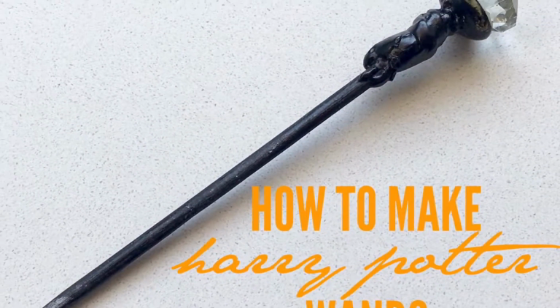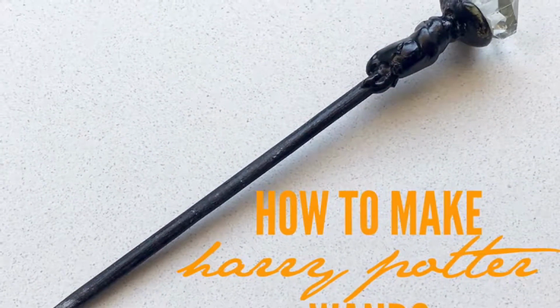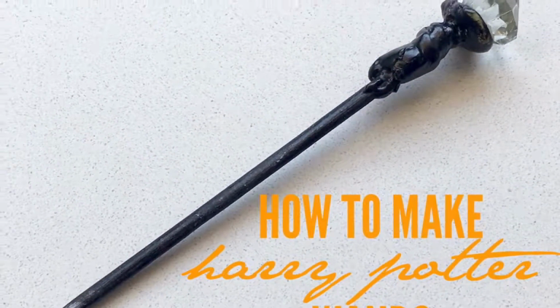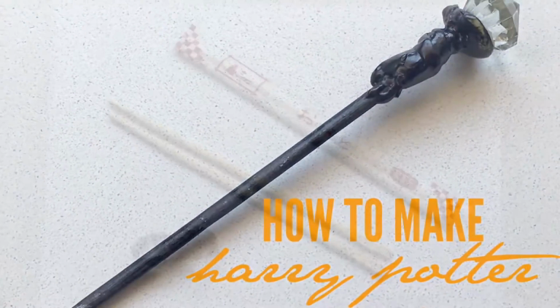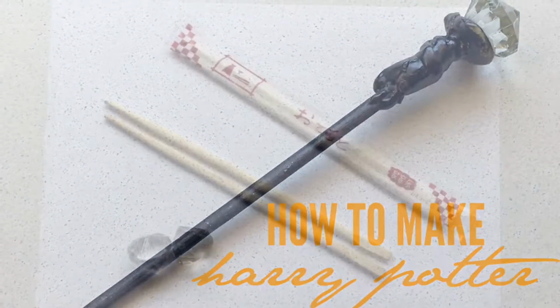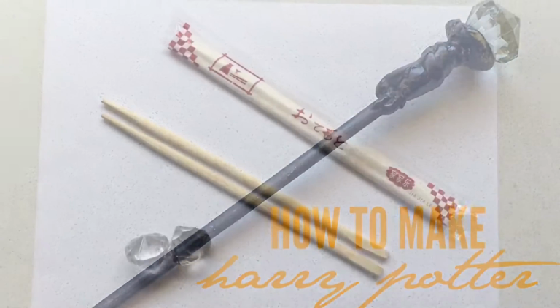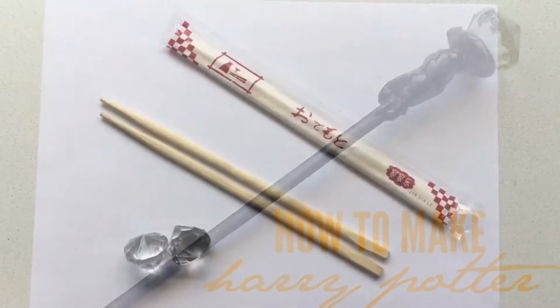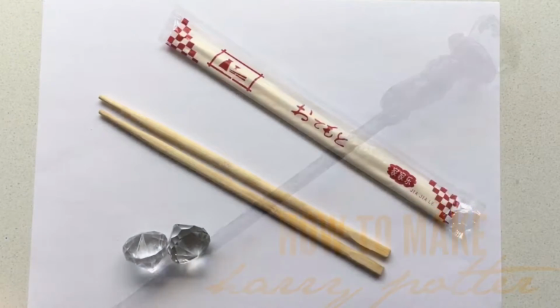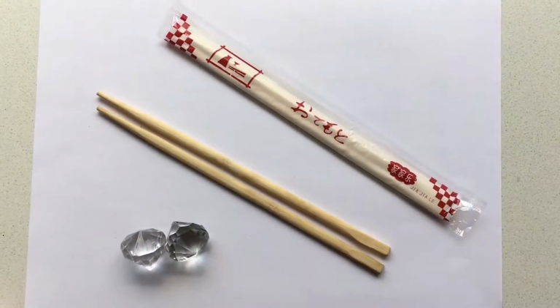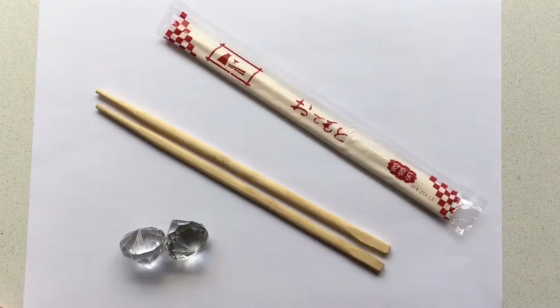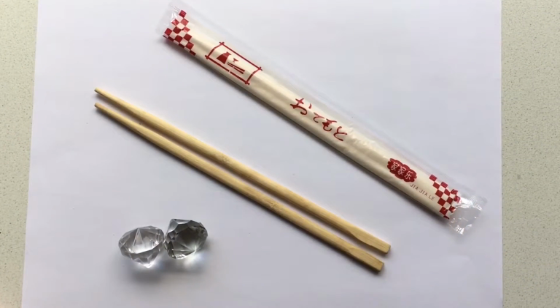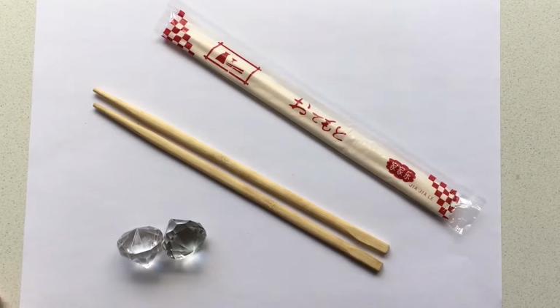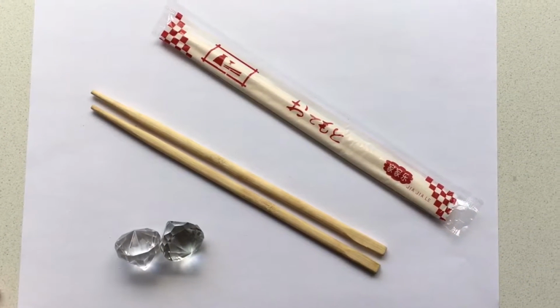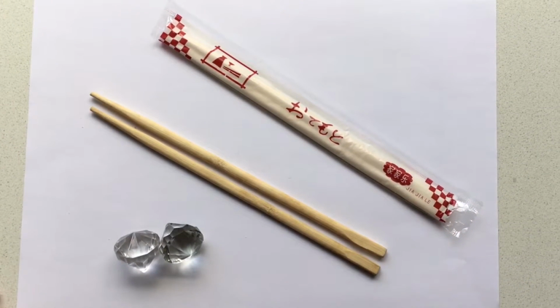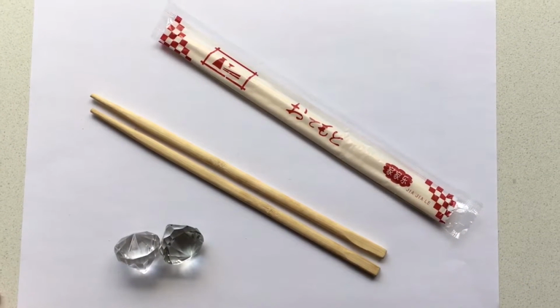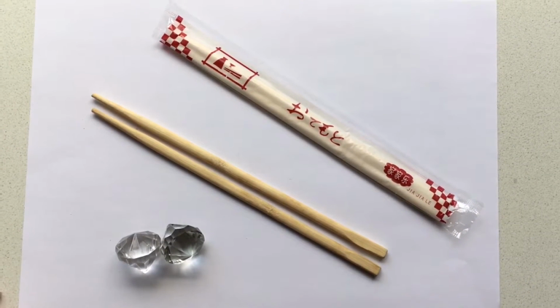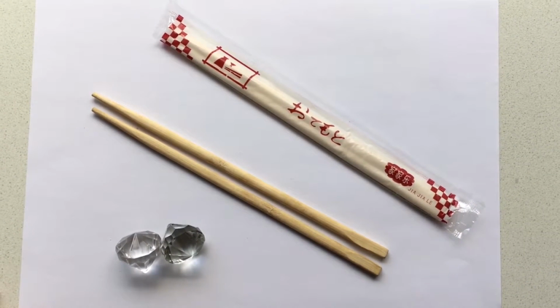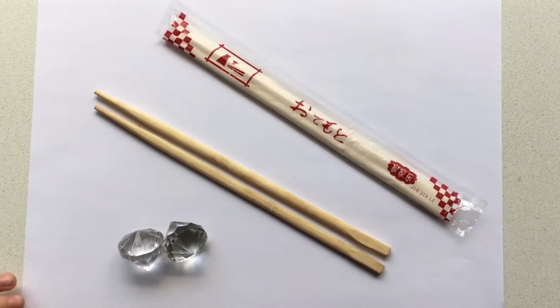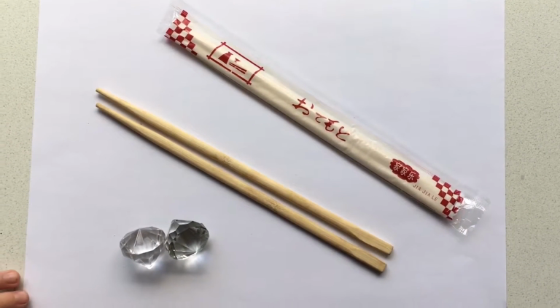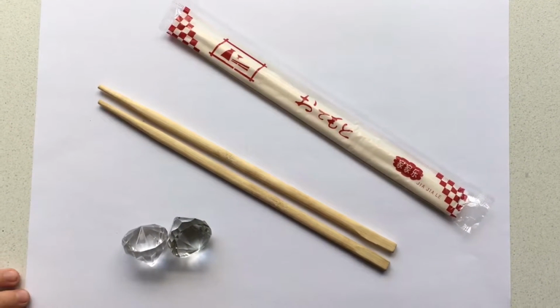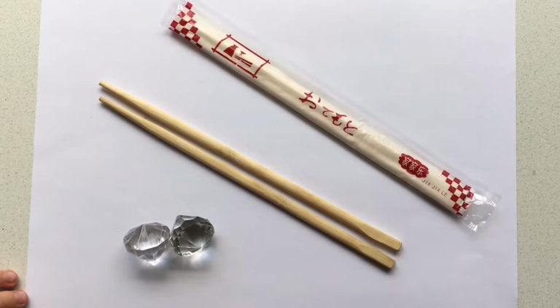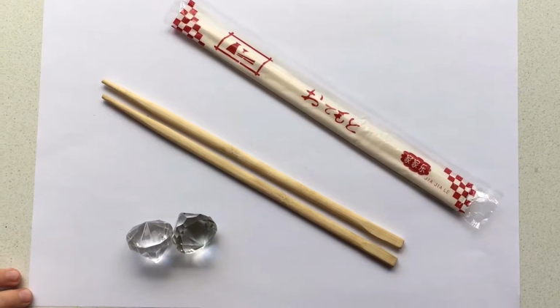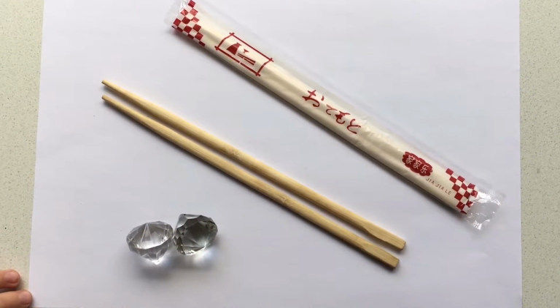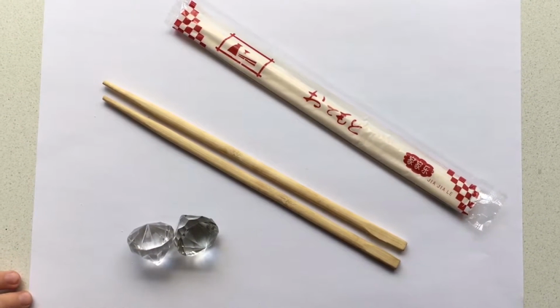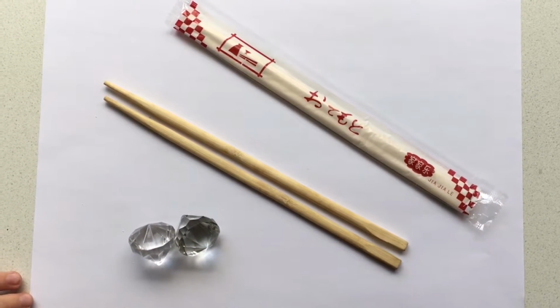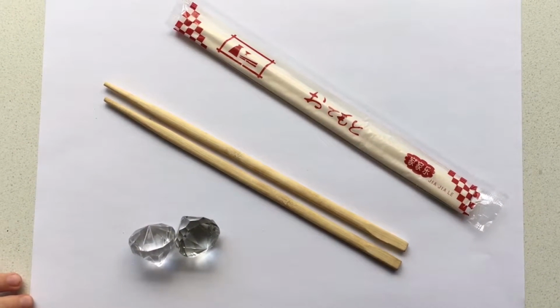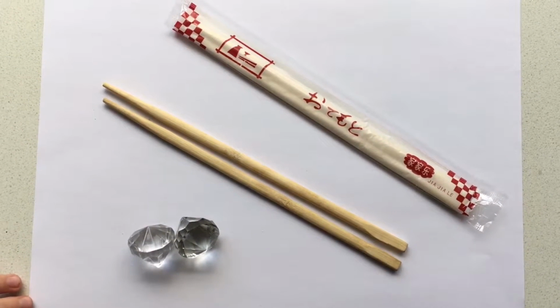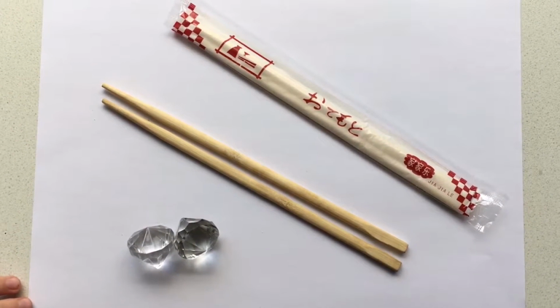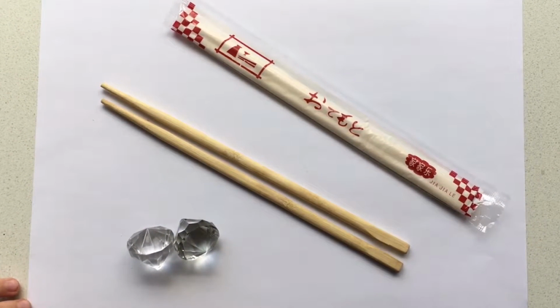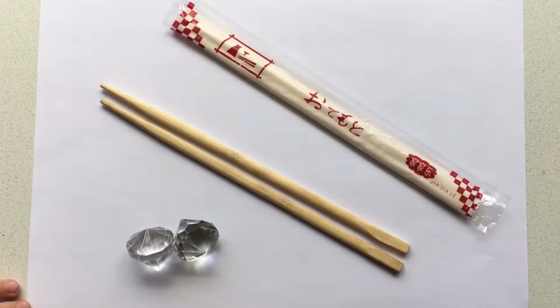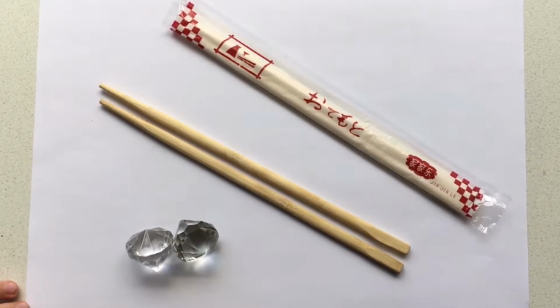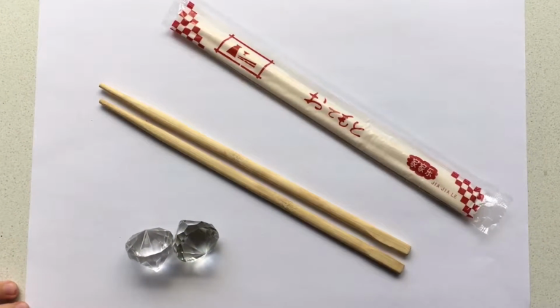Hello everyone. Today I will be making Harry Potter wands.